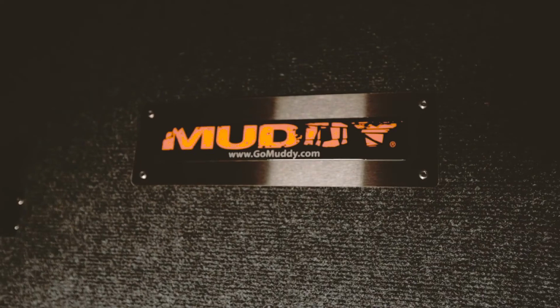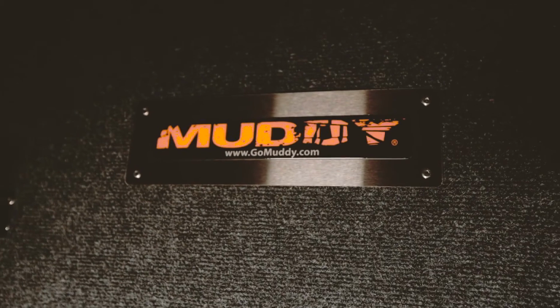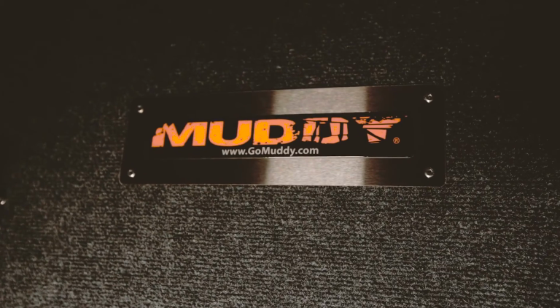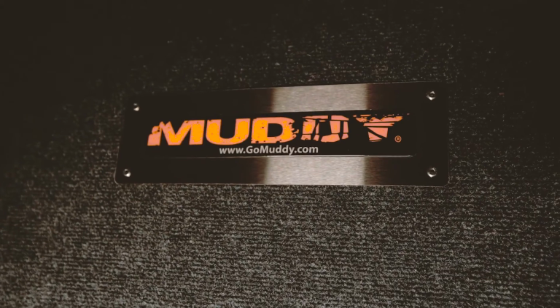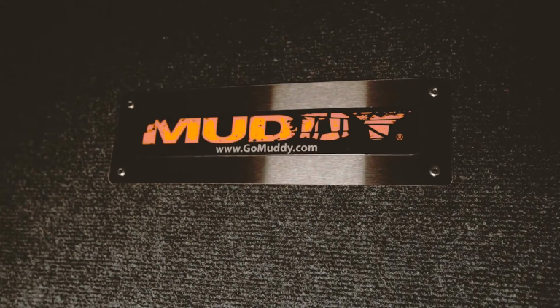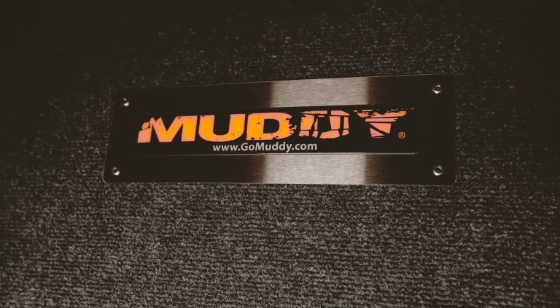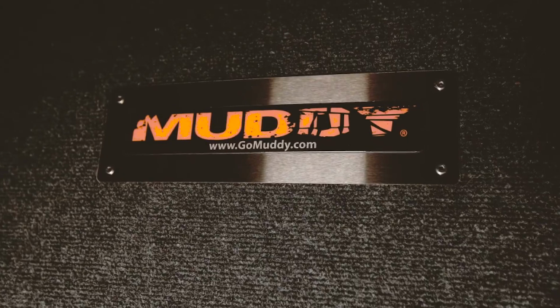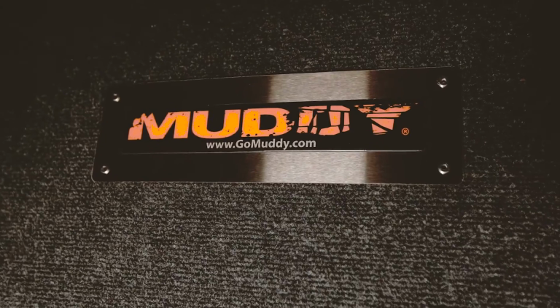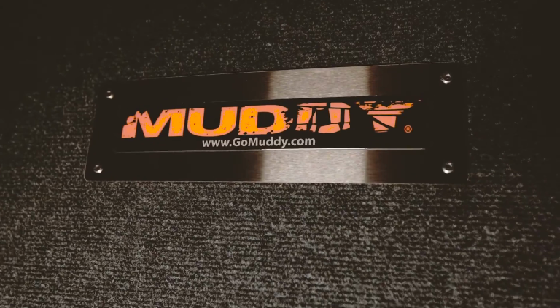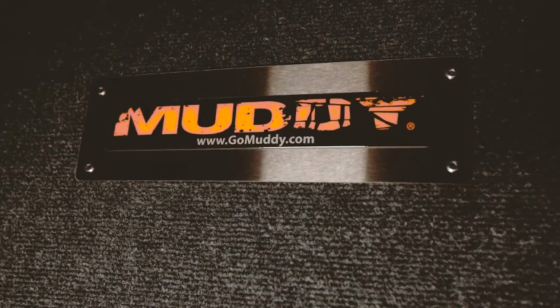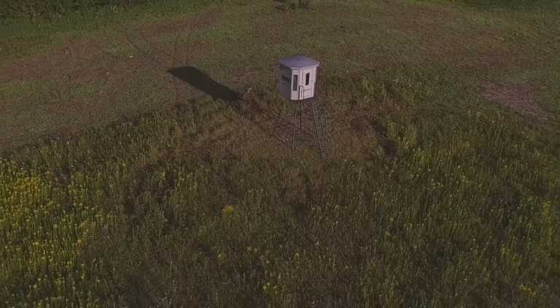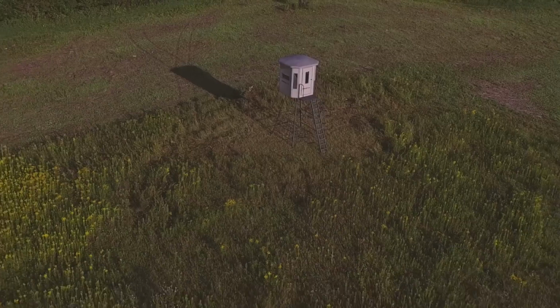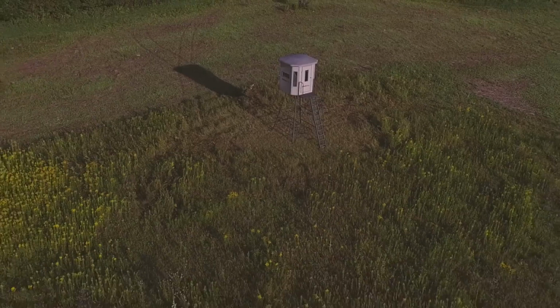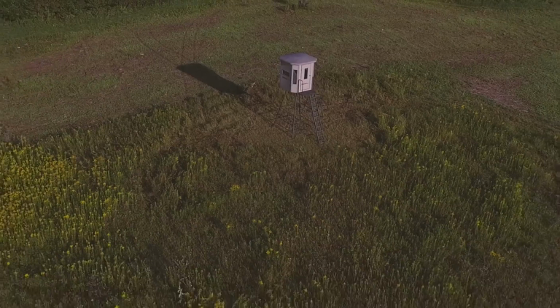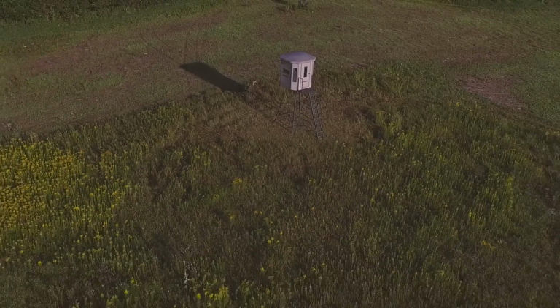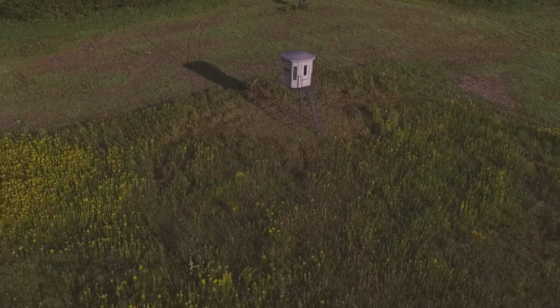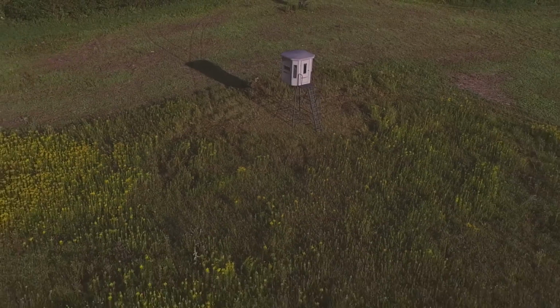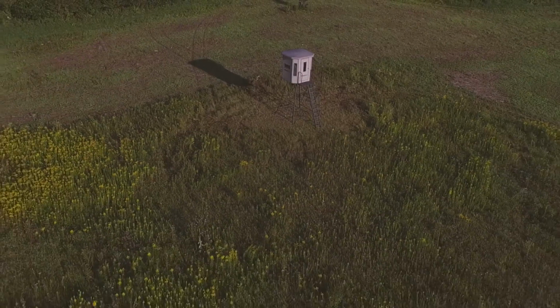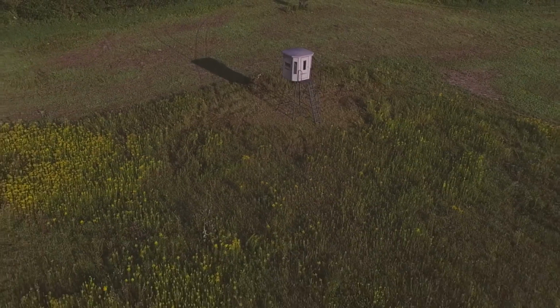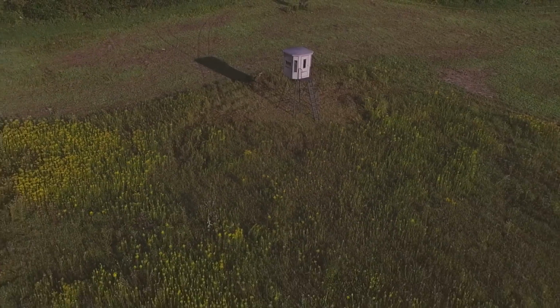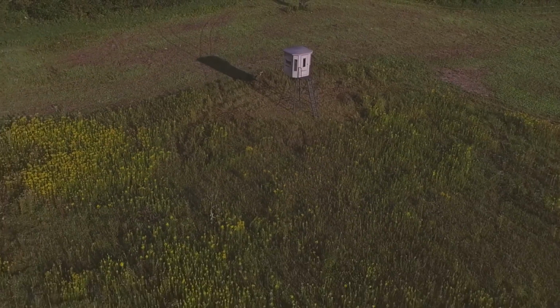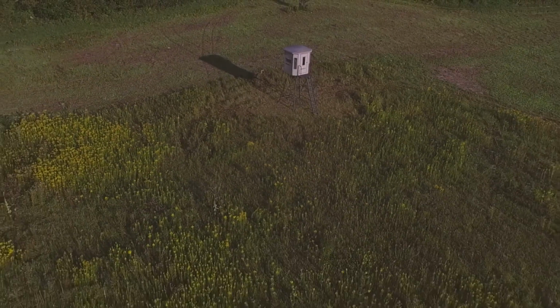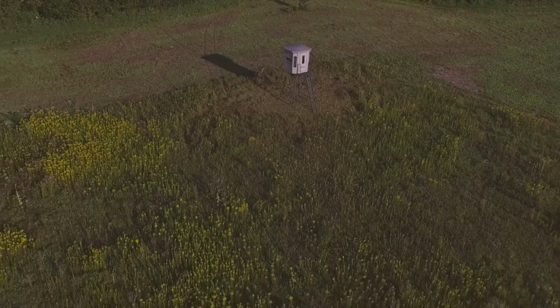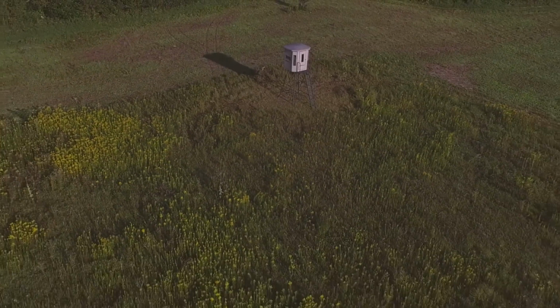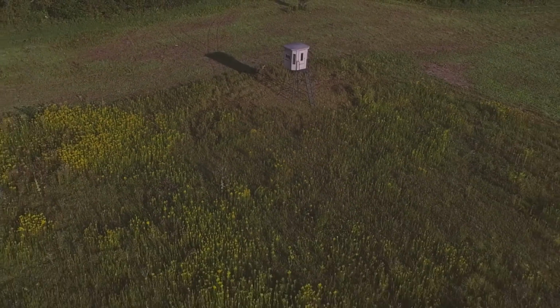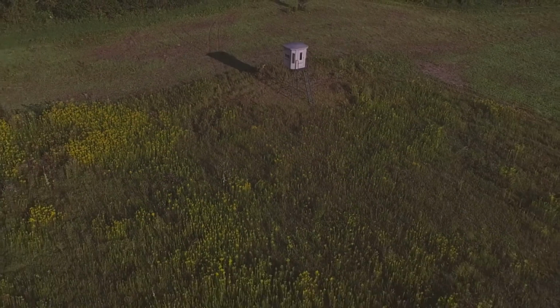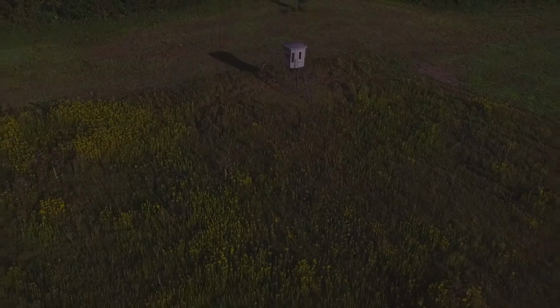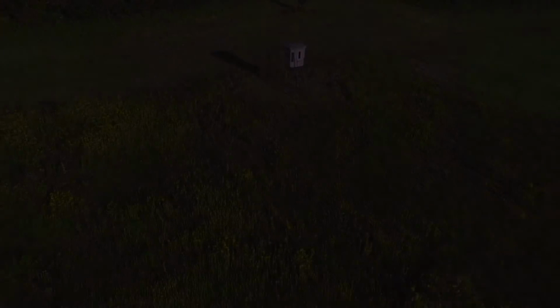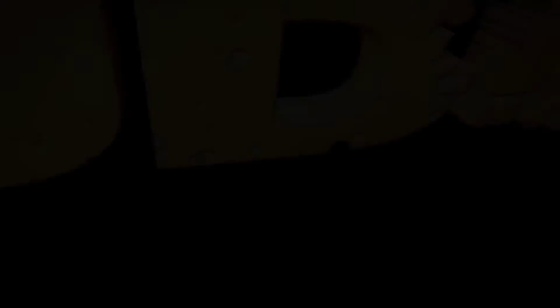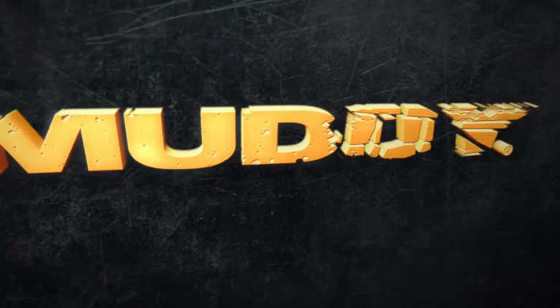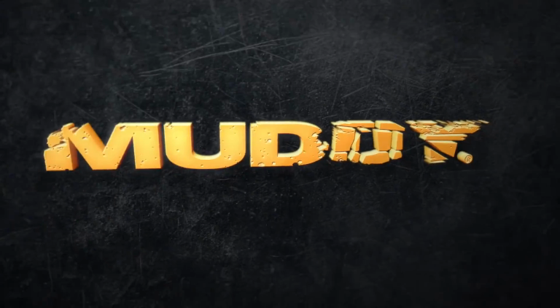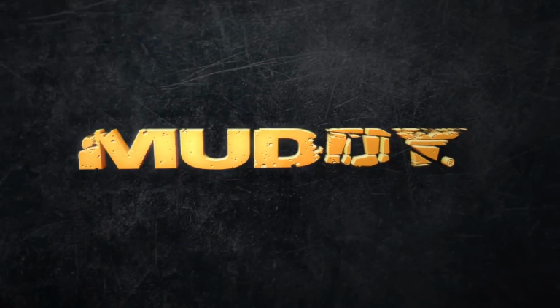Durability, accessibility, functionality, and comfort — the Muddy Bull Box Blind and Muddy Tower has it all.